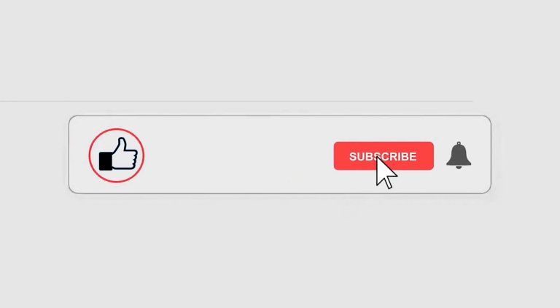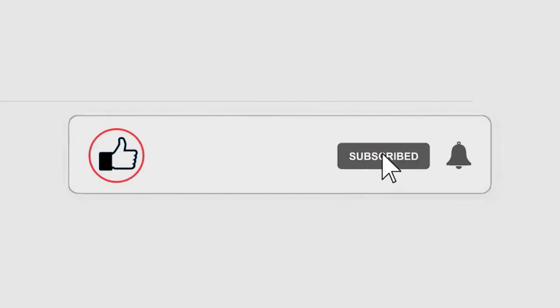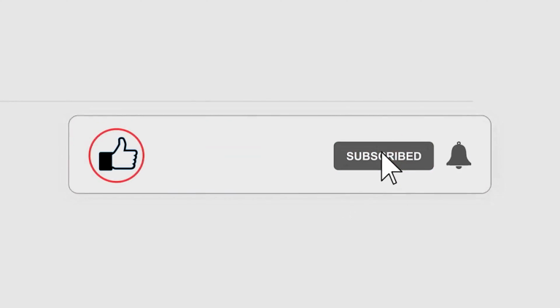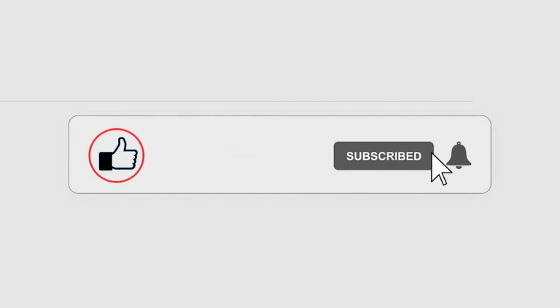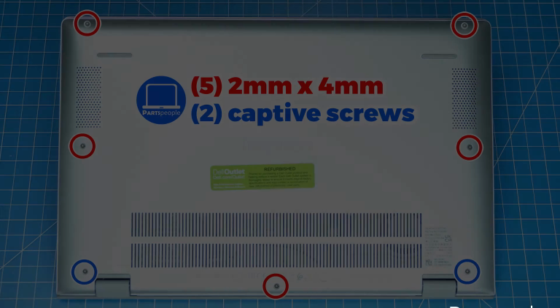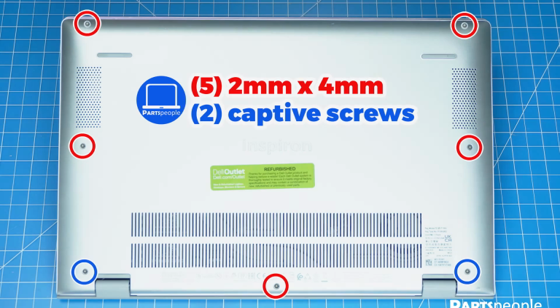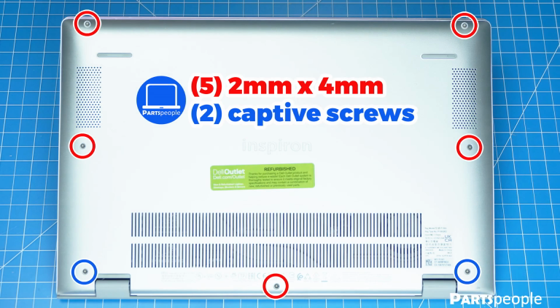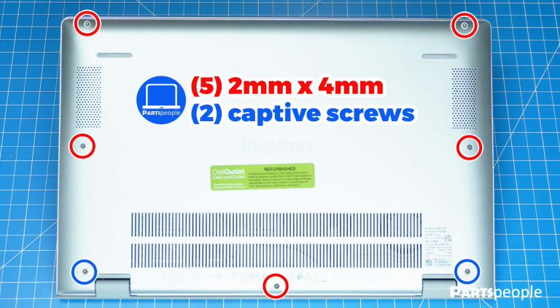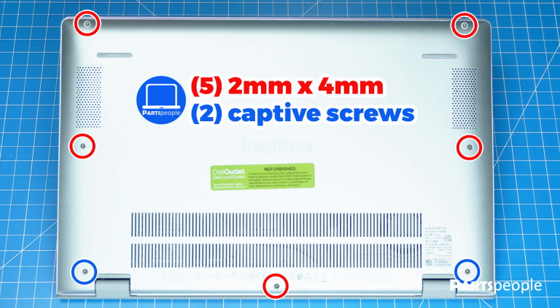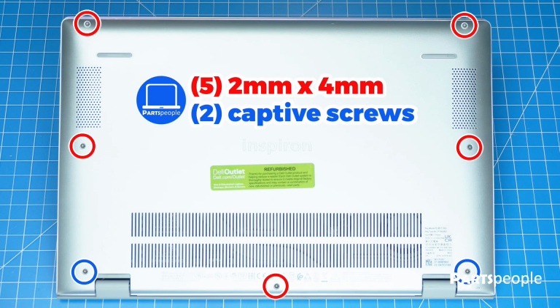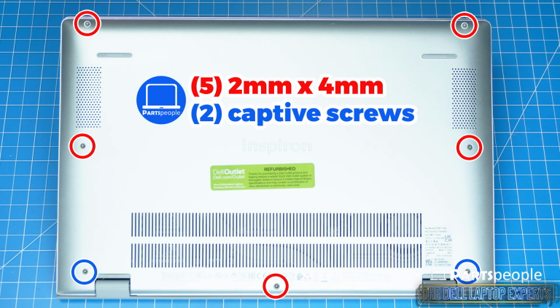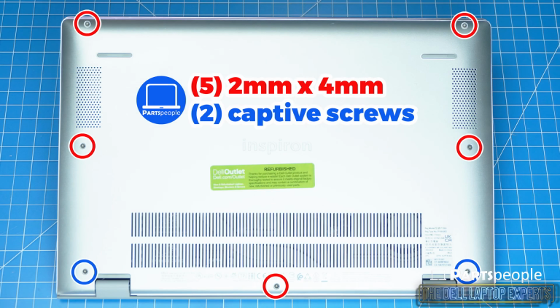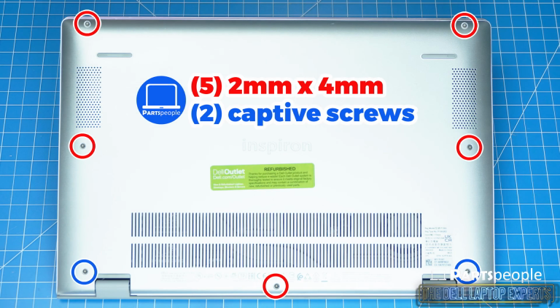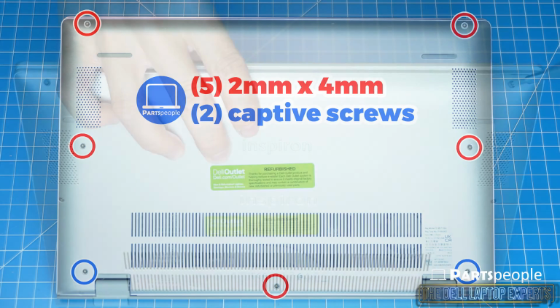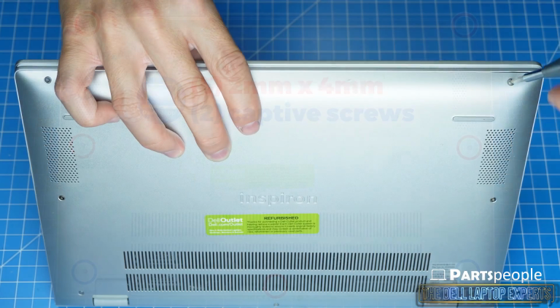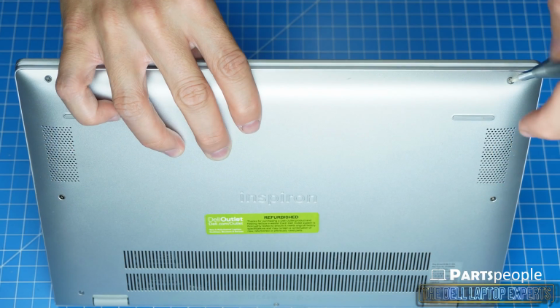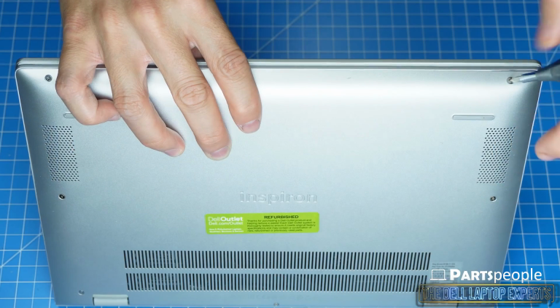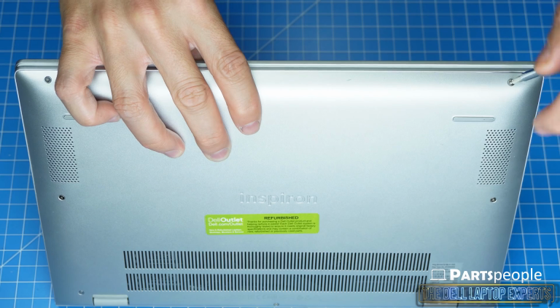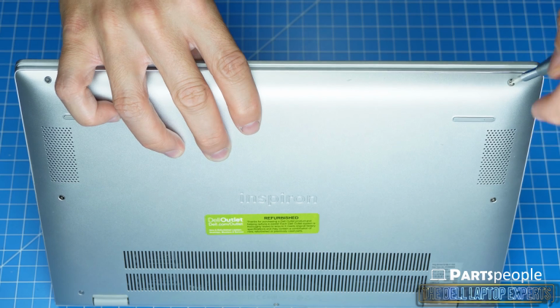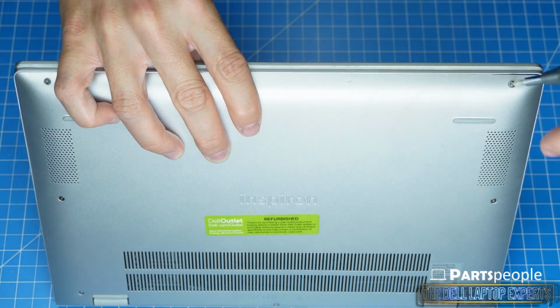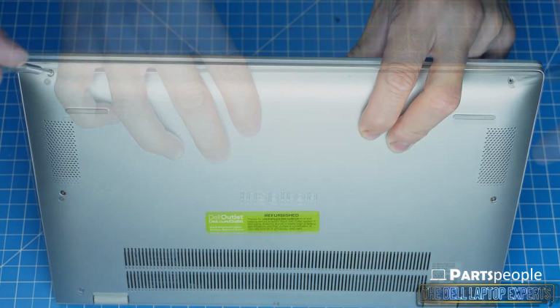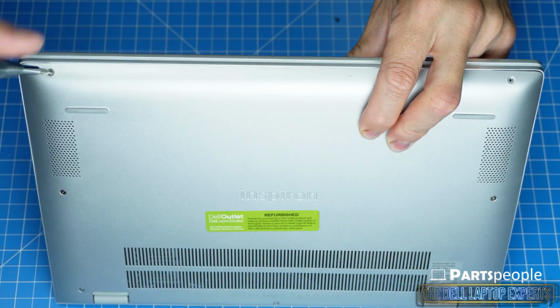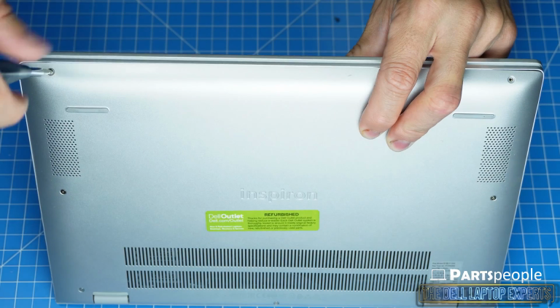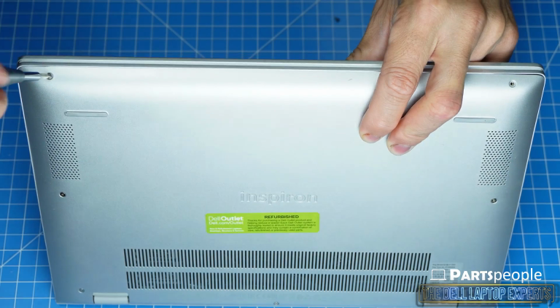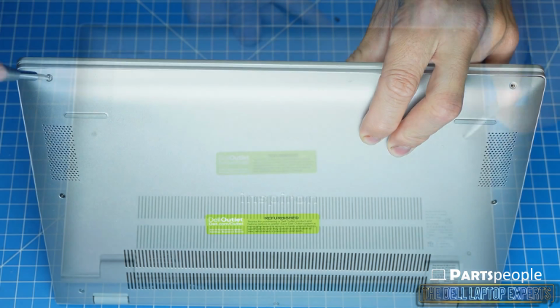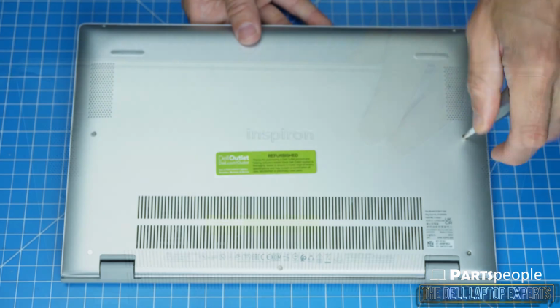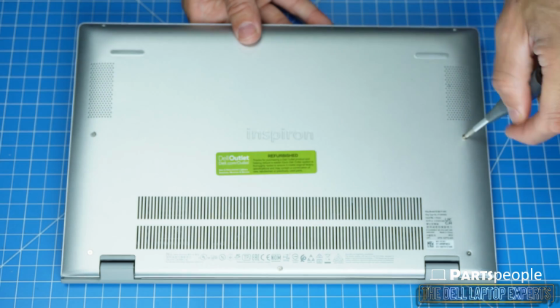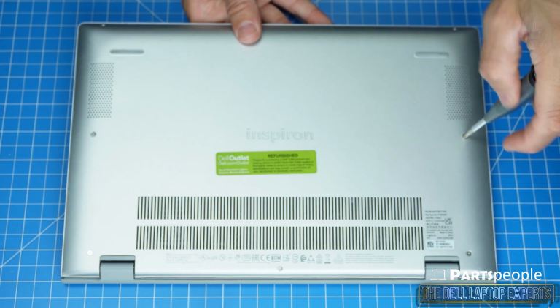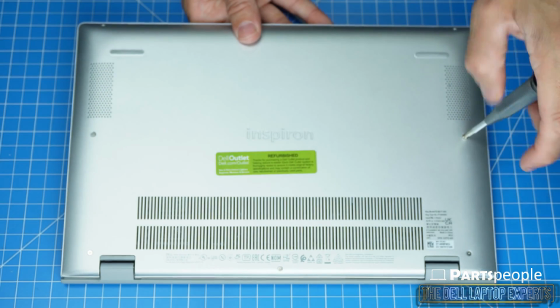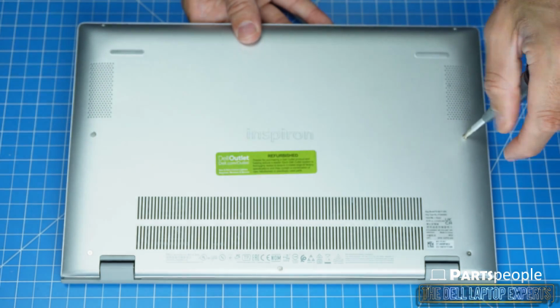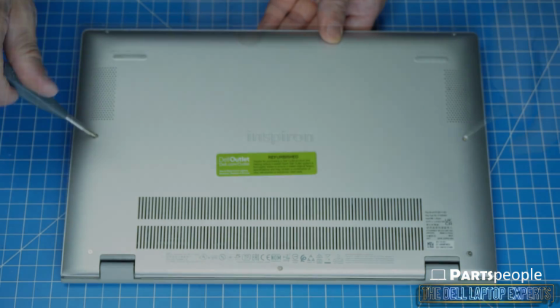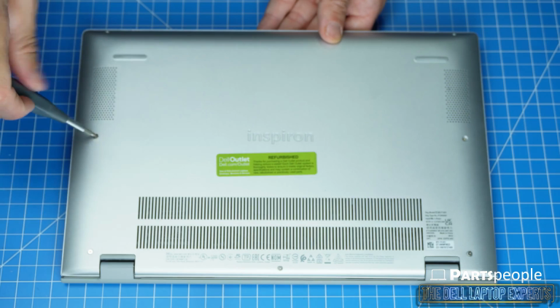Now let's get right into it. It's always a good idea to keep your screws sorted as they're being removed. This will help save time during reassembly.